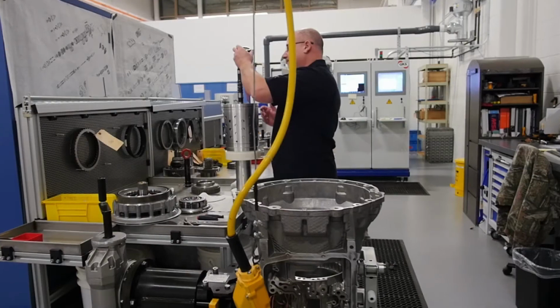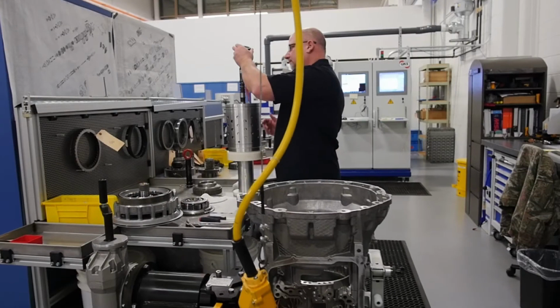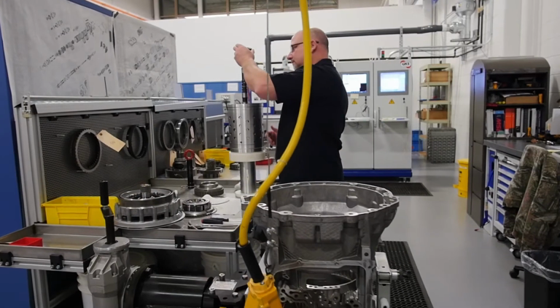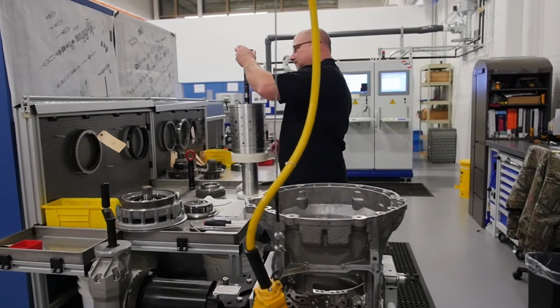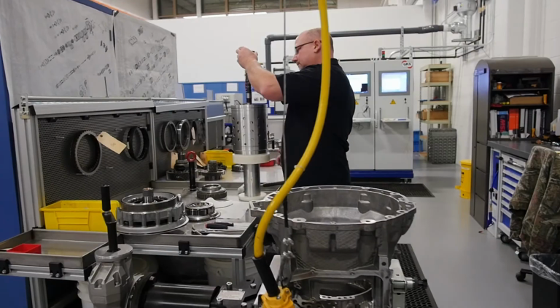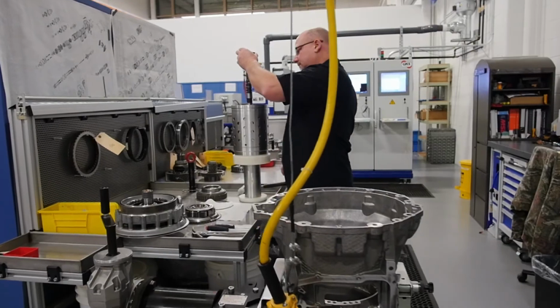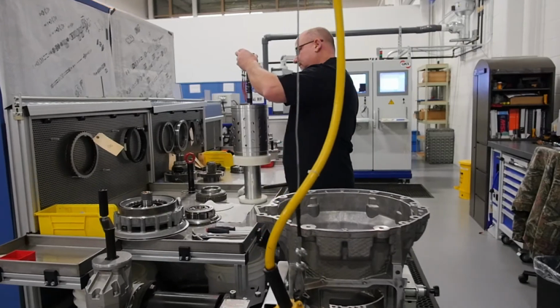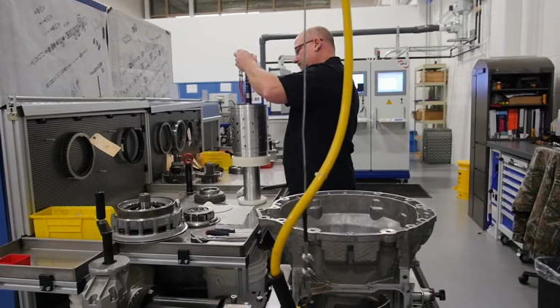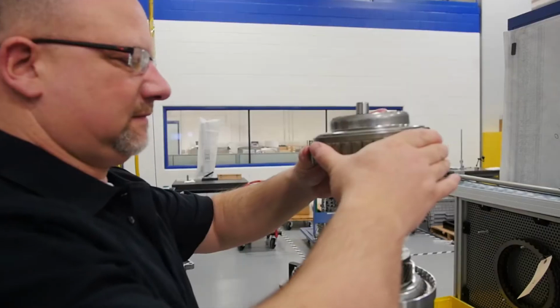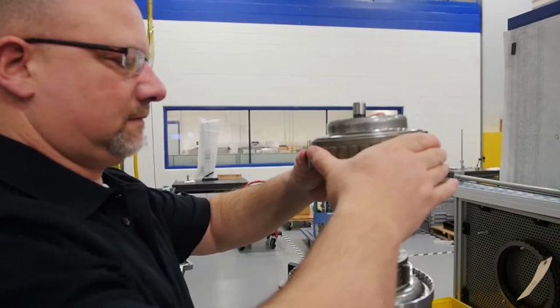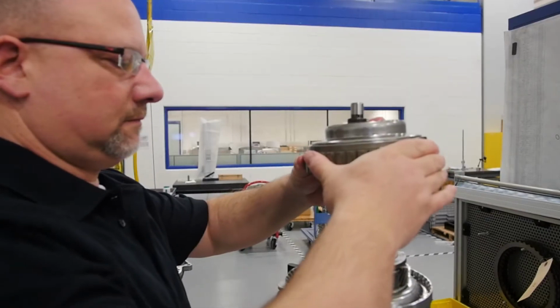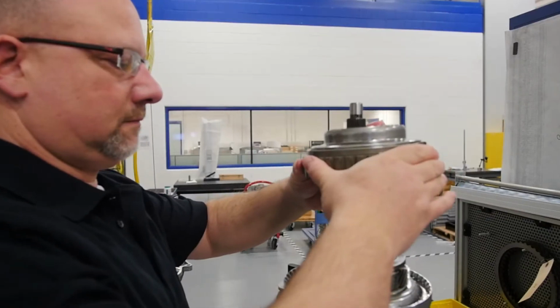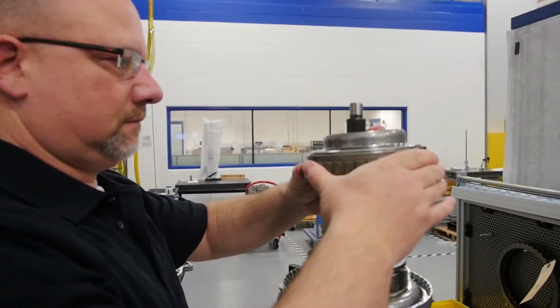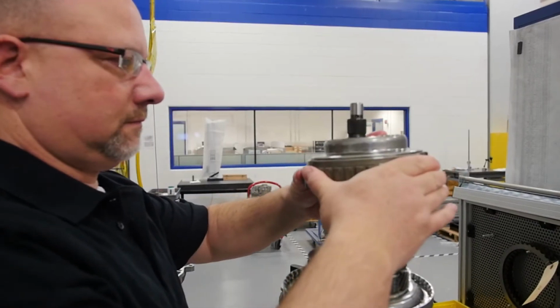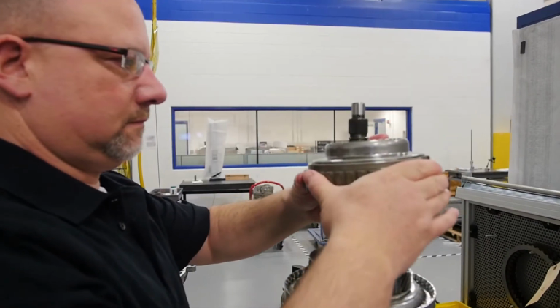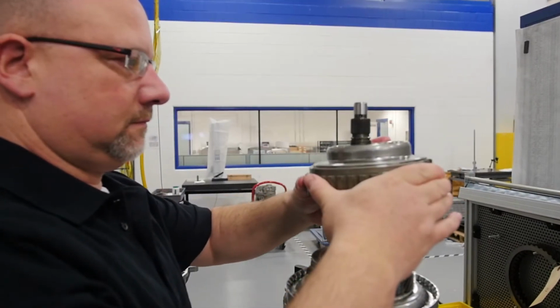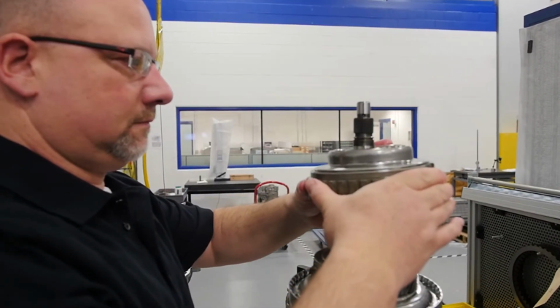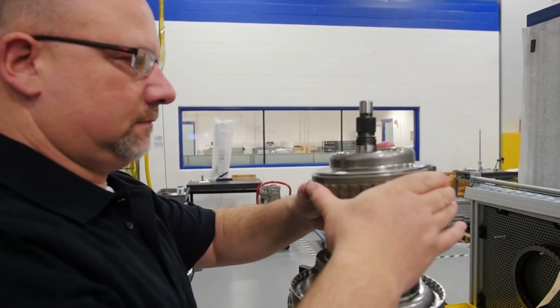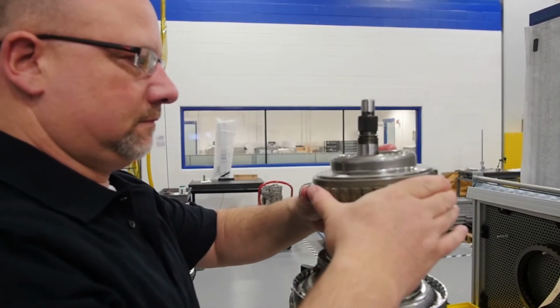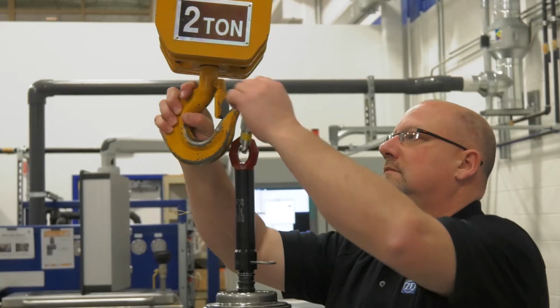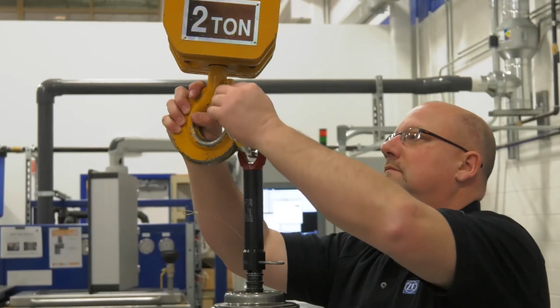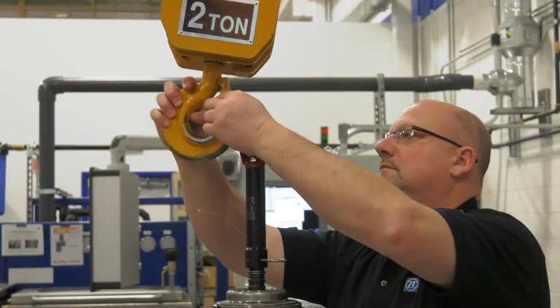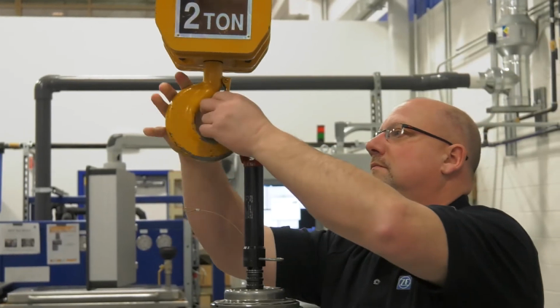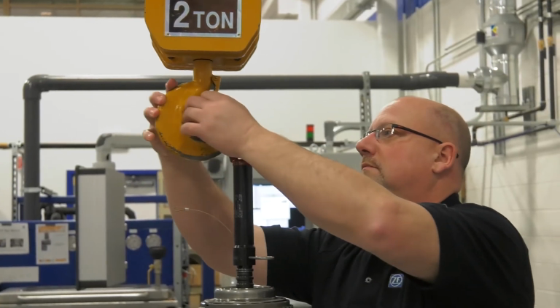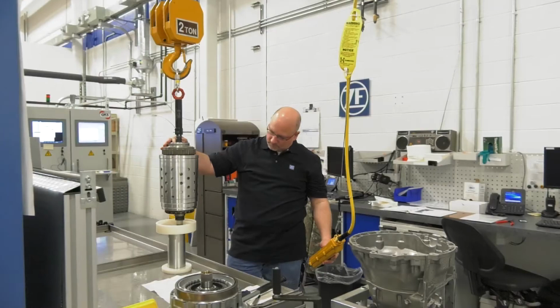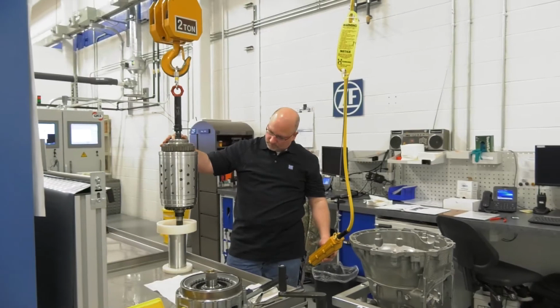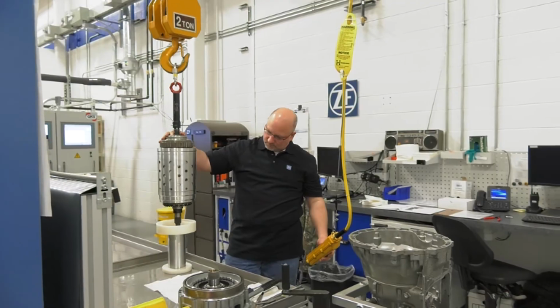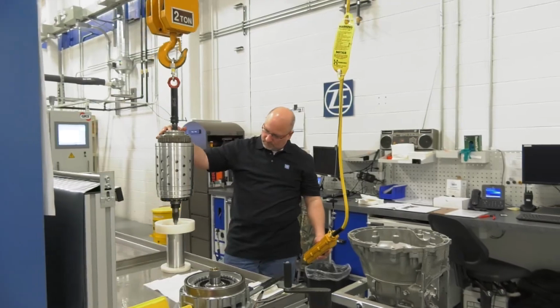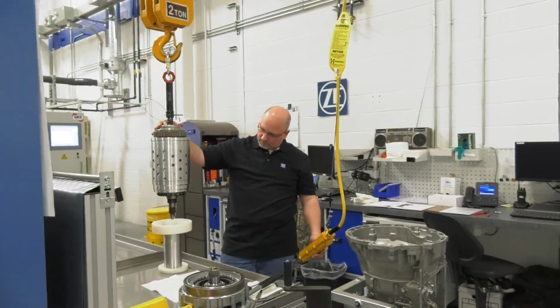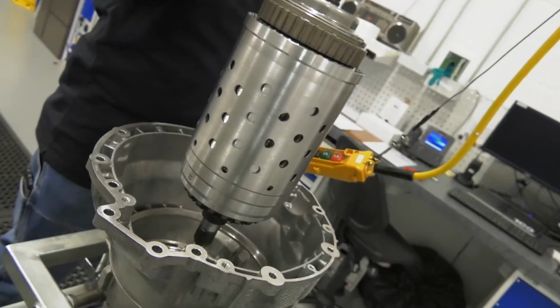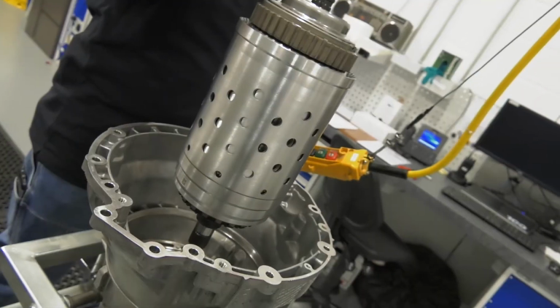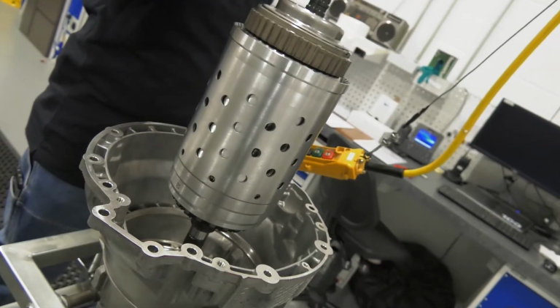We then go on to reassembling it. We first reassemble the tower and then lift the tower and set it inside the transmission housing.